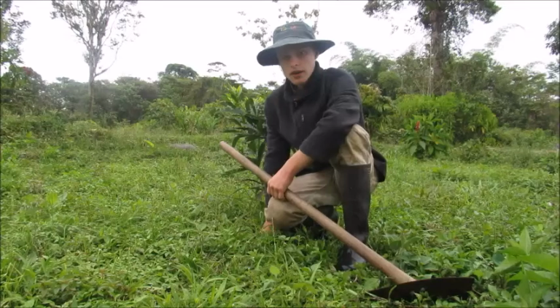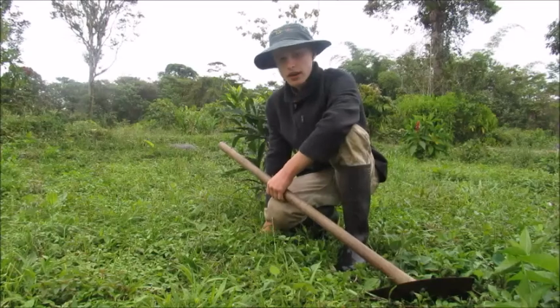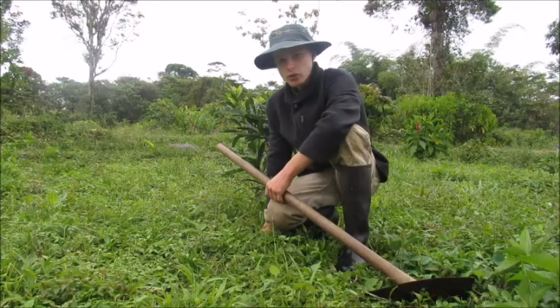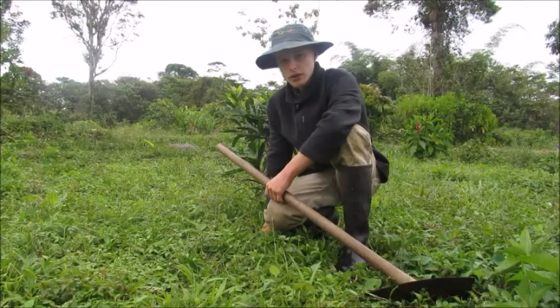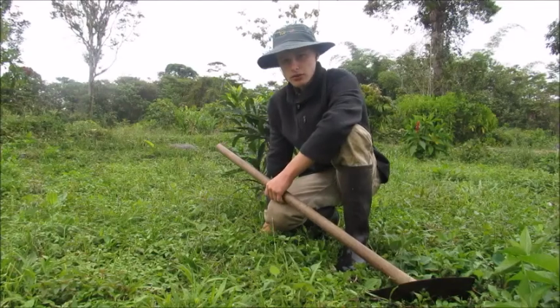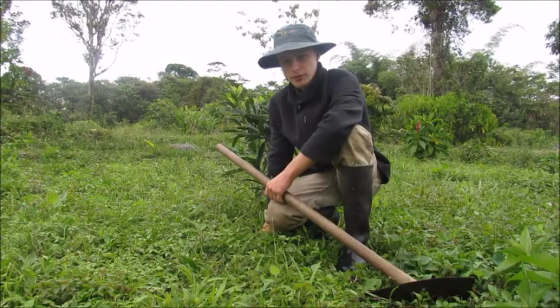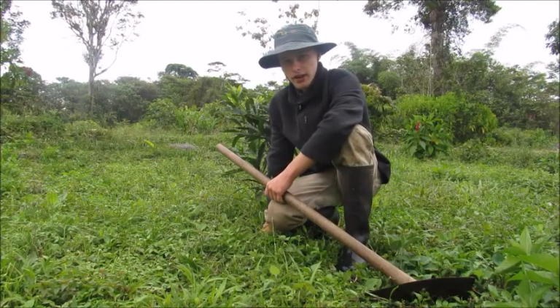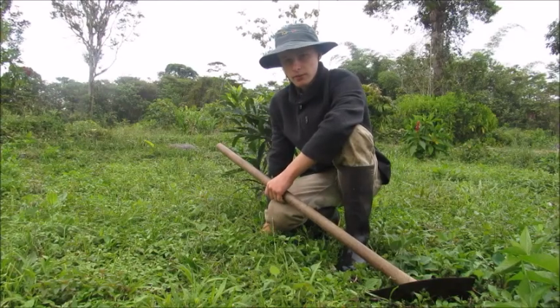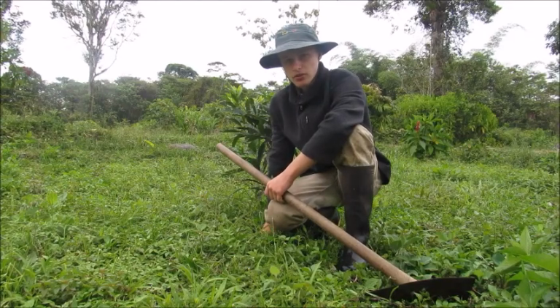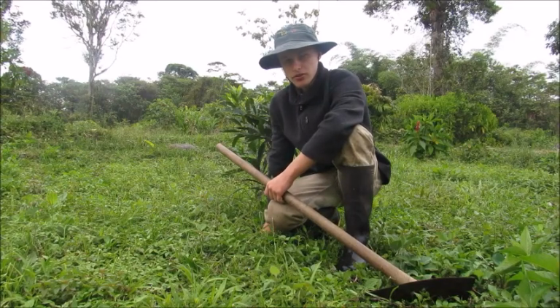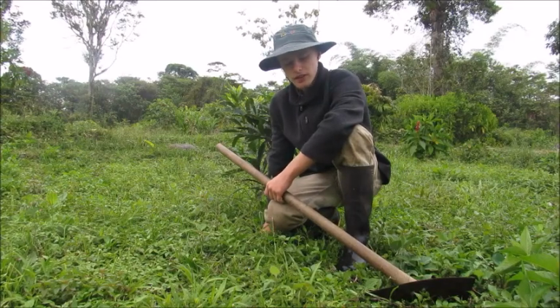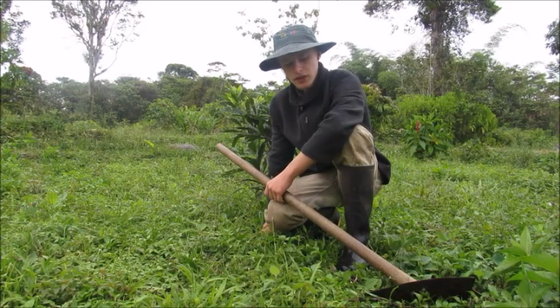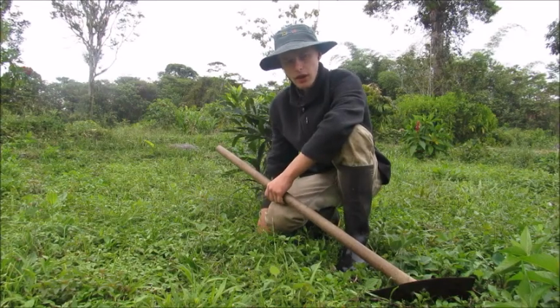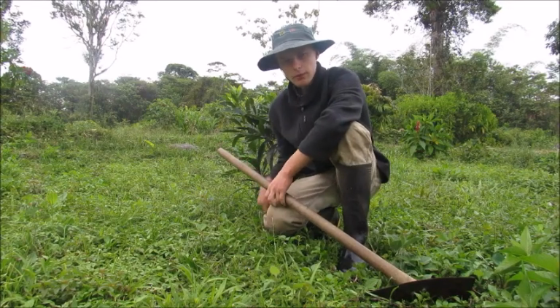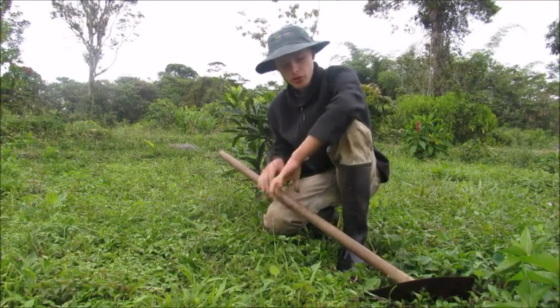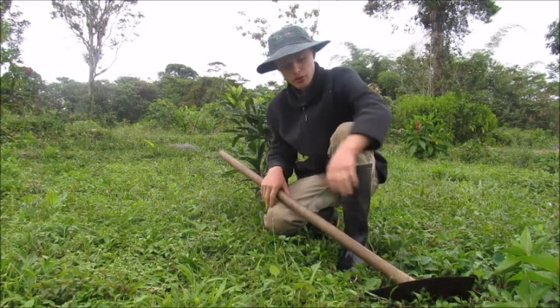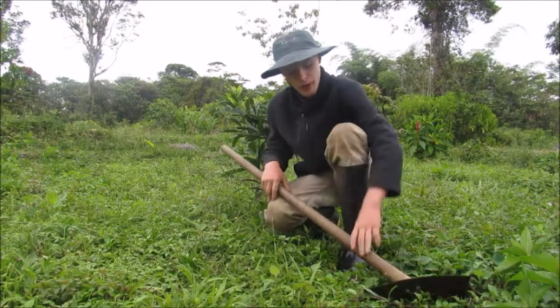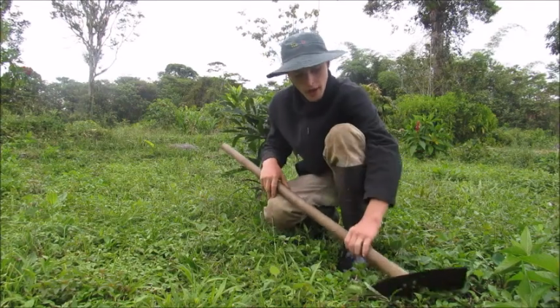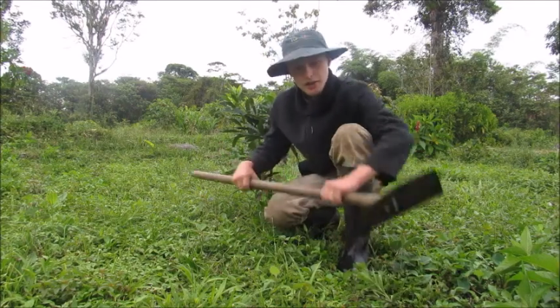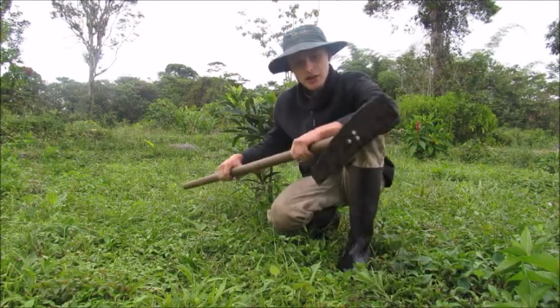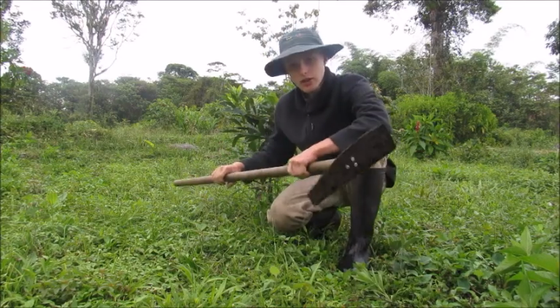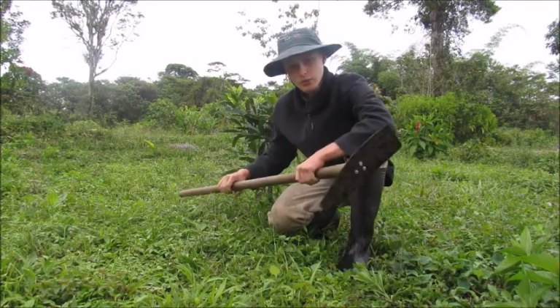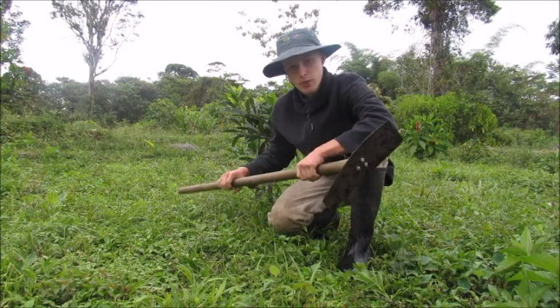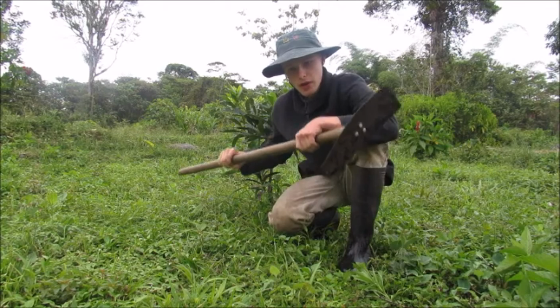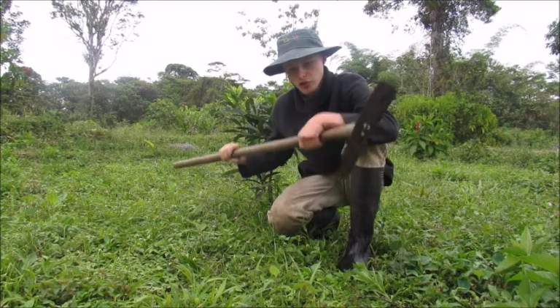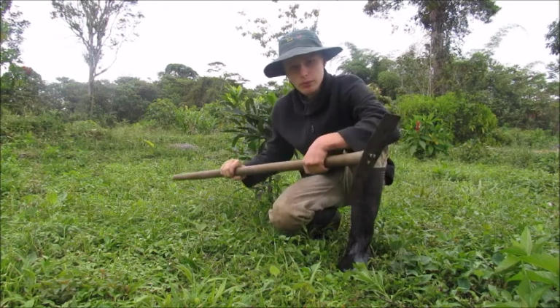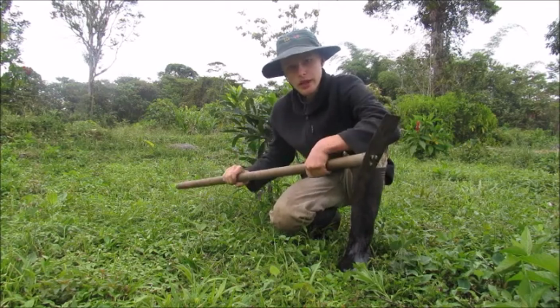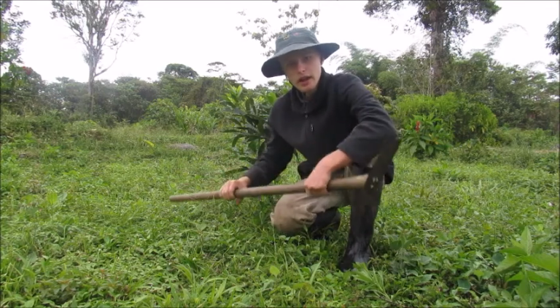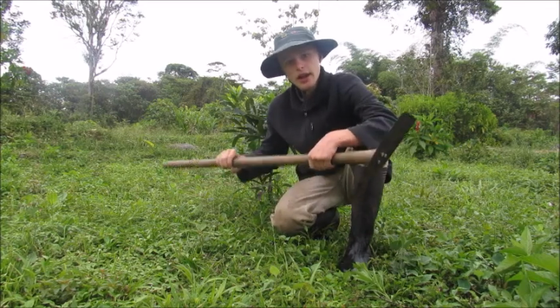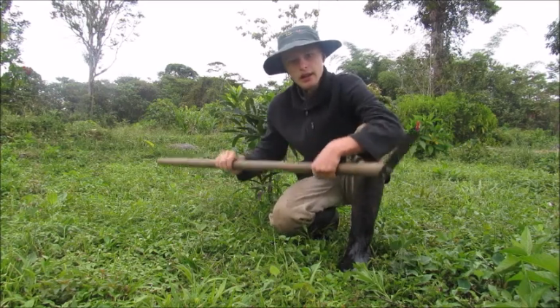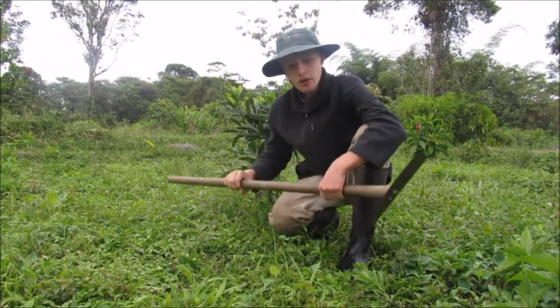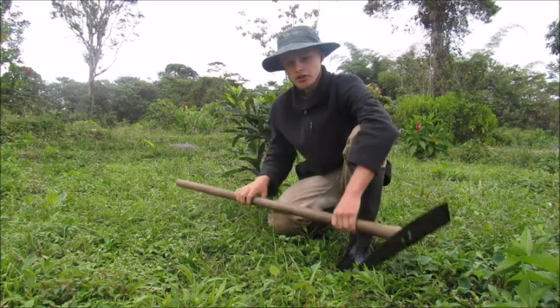Hi guys, welcome to Decador Homestead. Today in this video I'm going to be showing you how to cut a lawn with a swing blade. Keep watching.